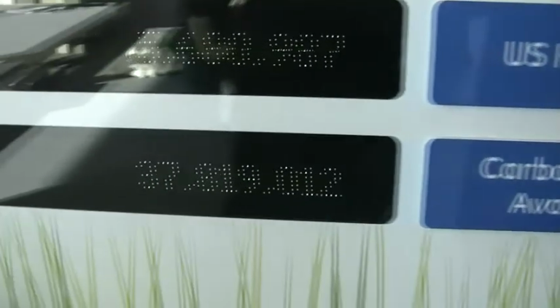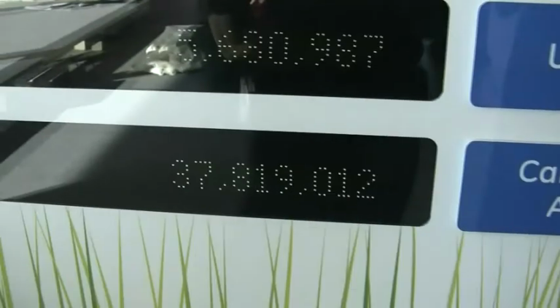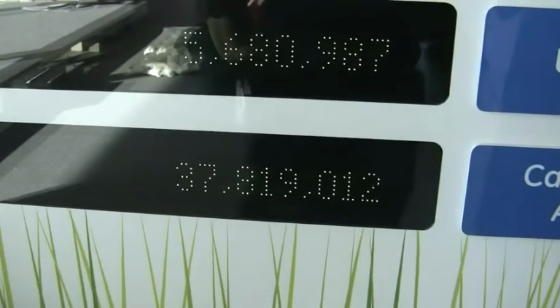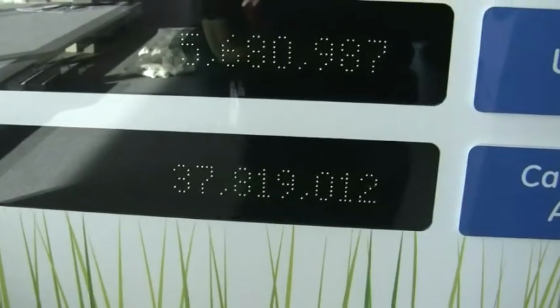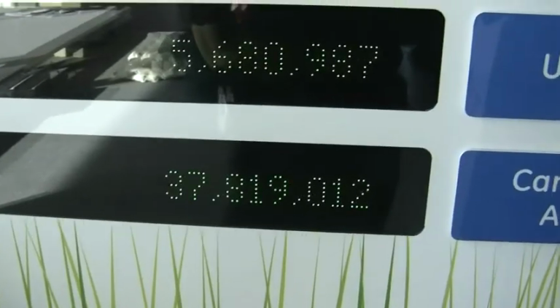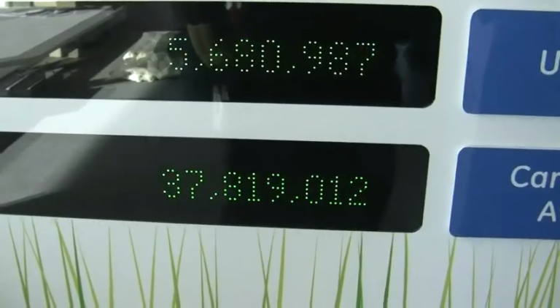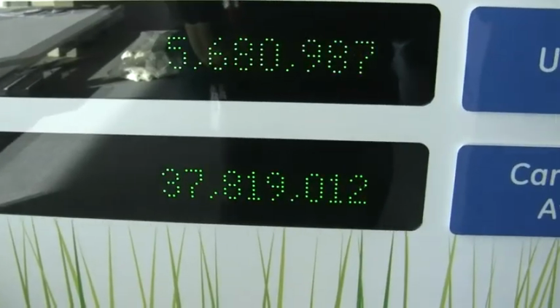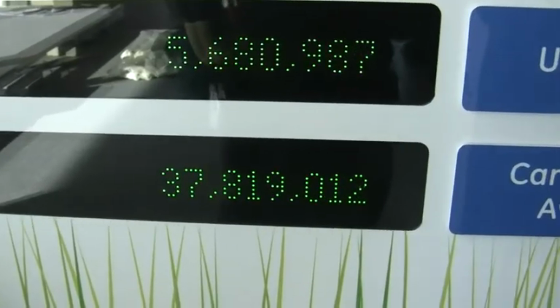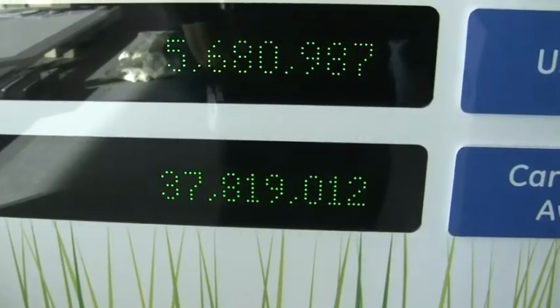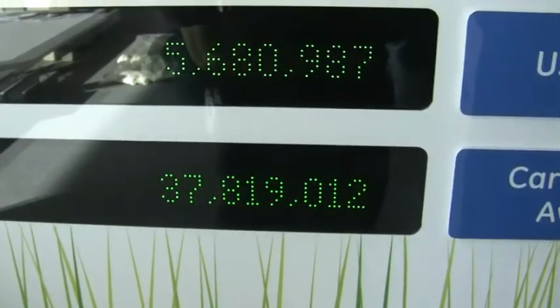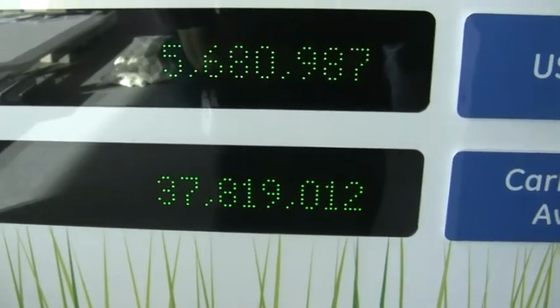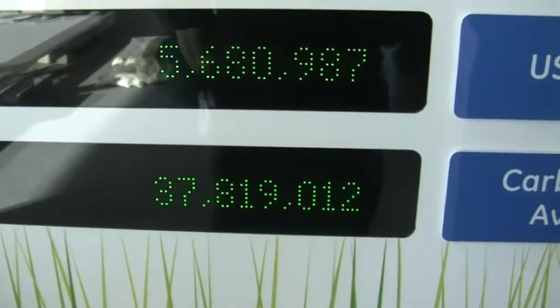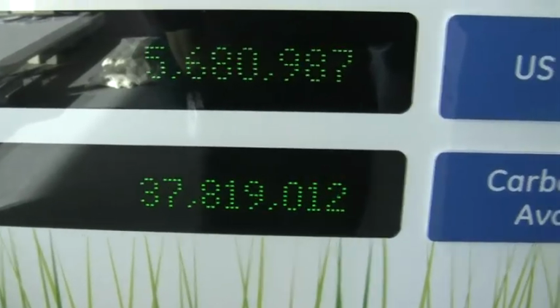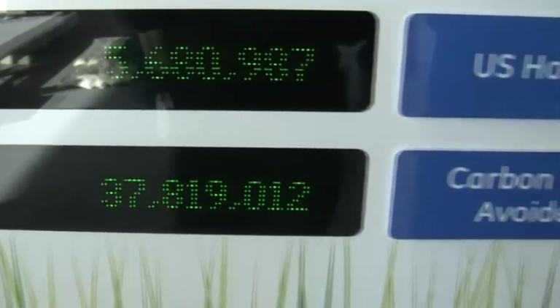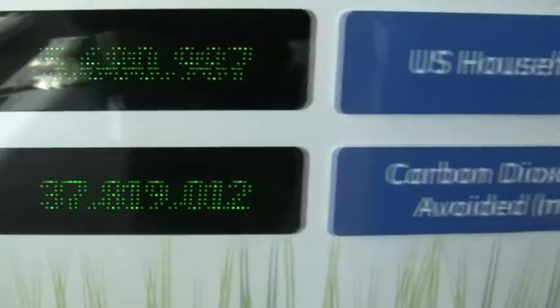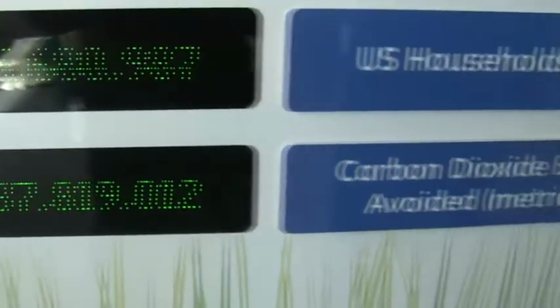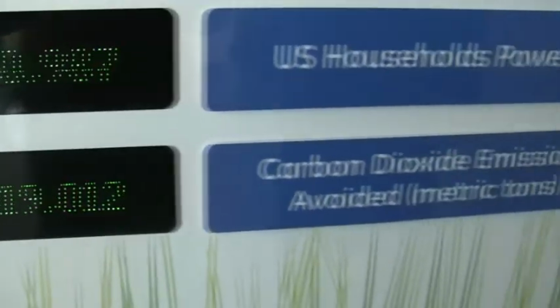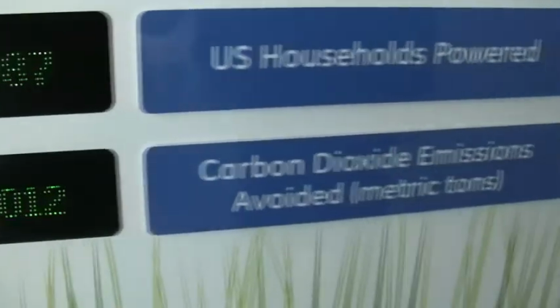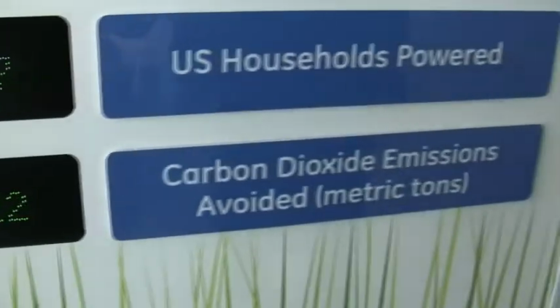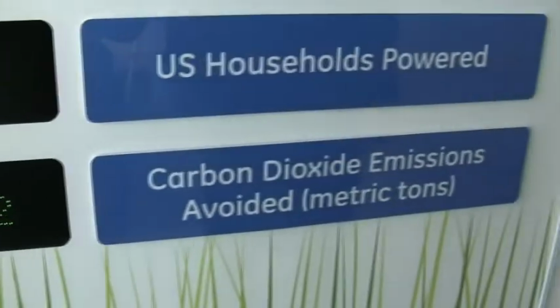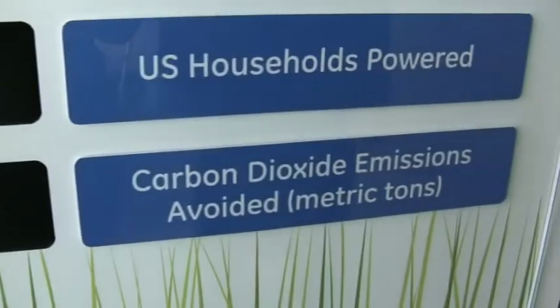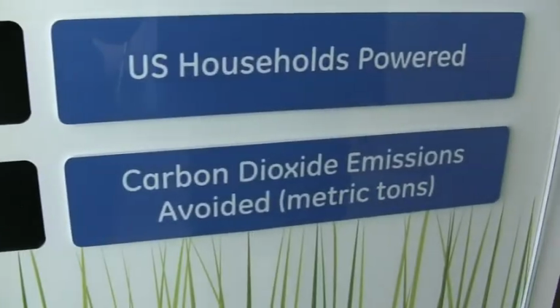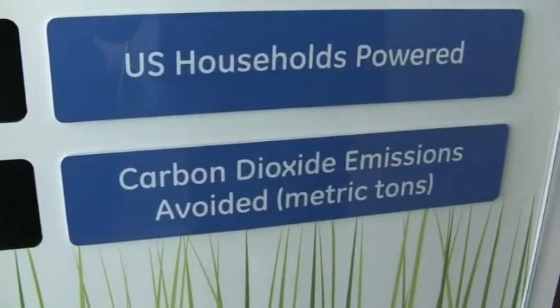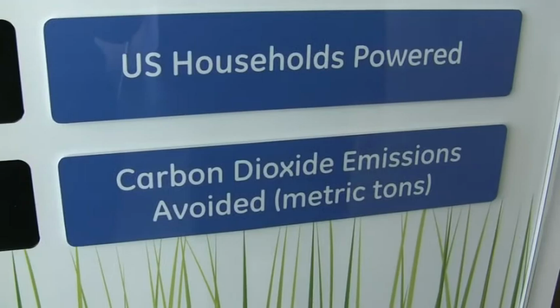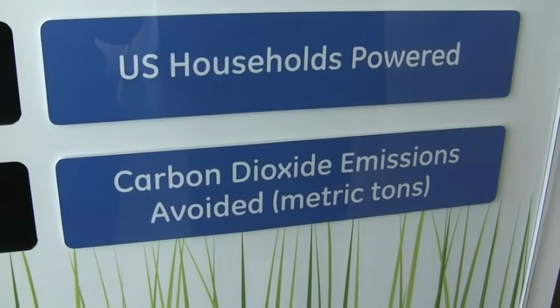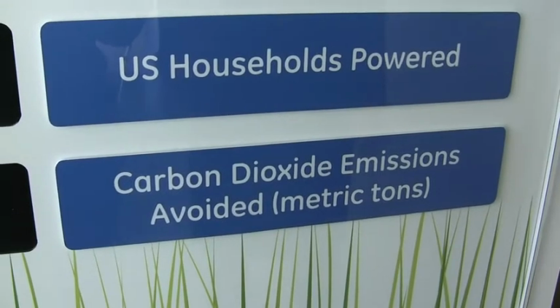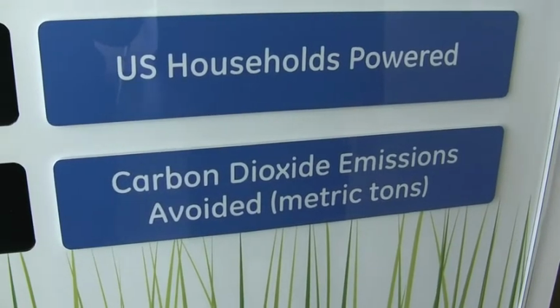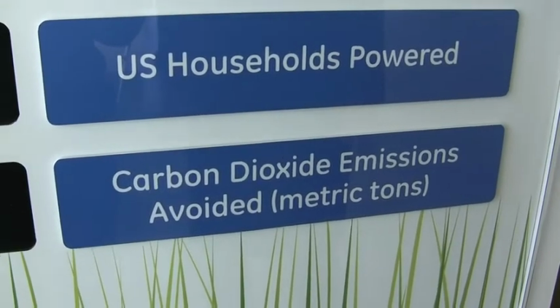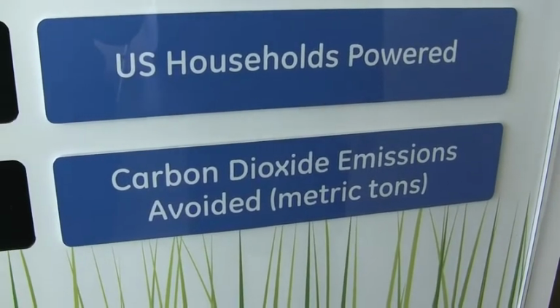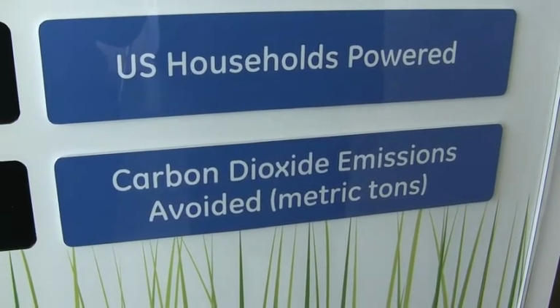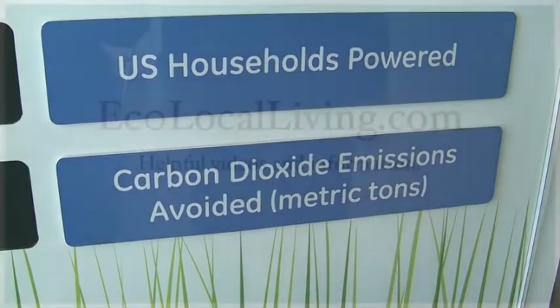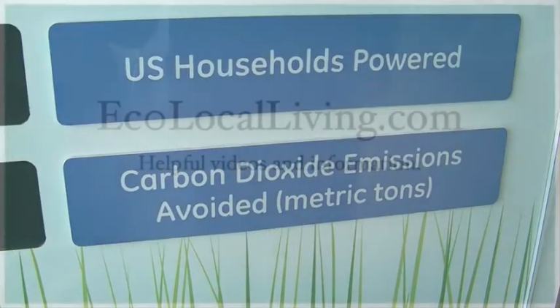This is interesting: 37 million tons of carbon dioxide emissions avoided. We like that.